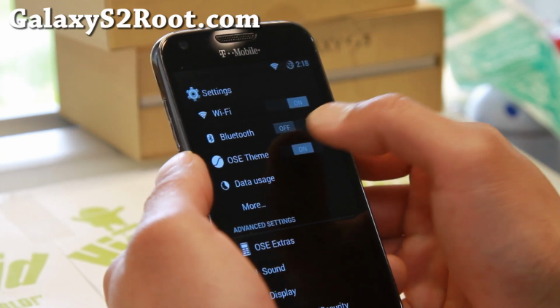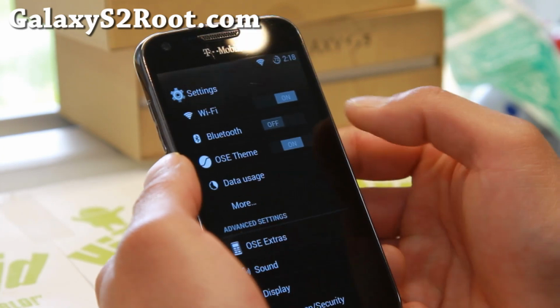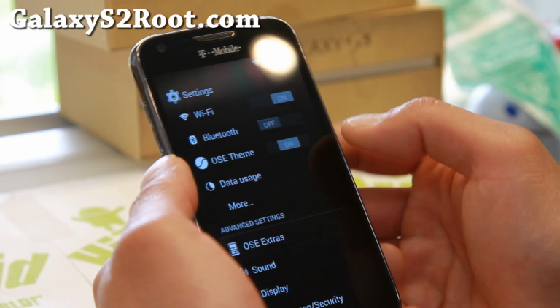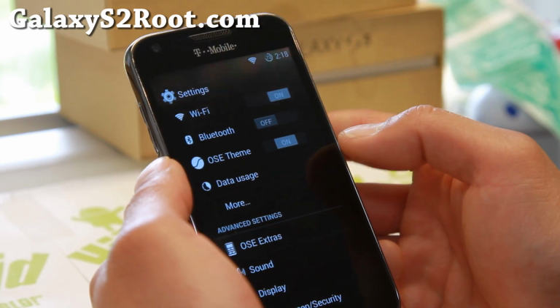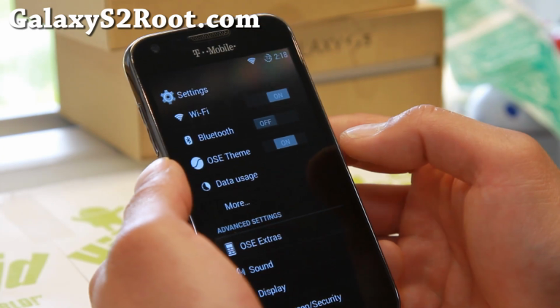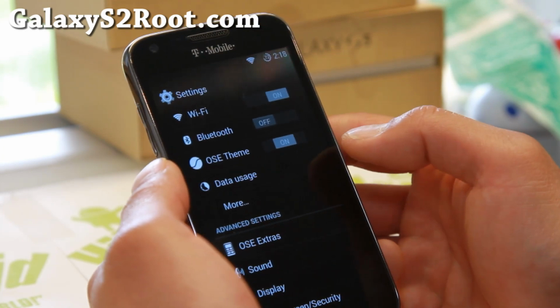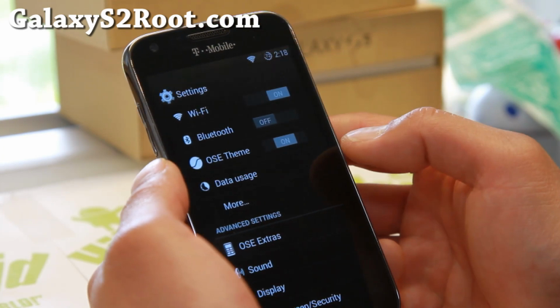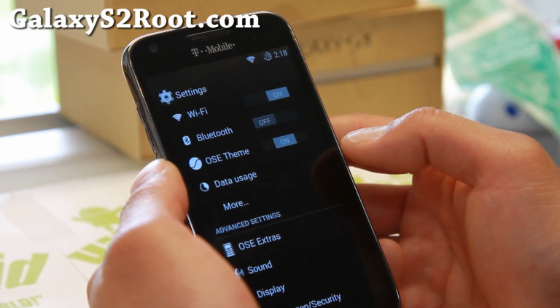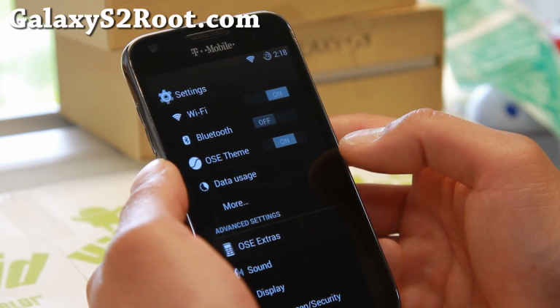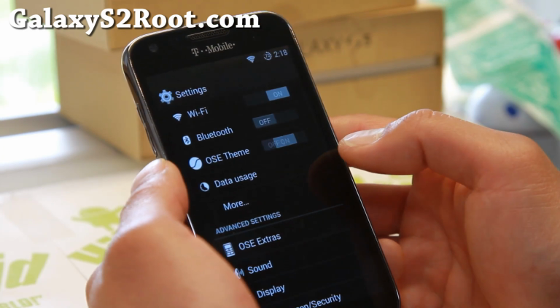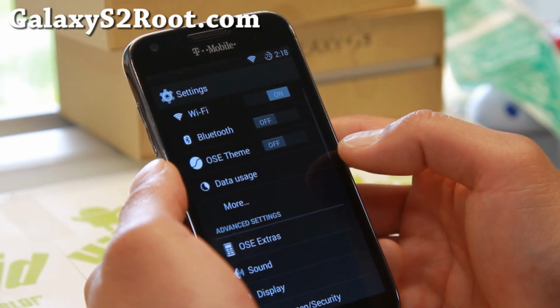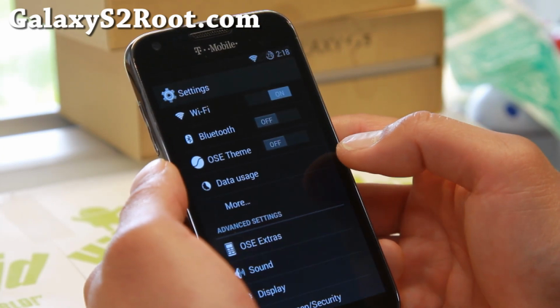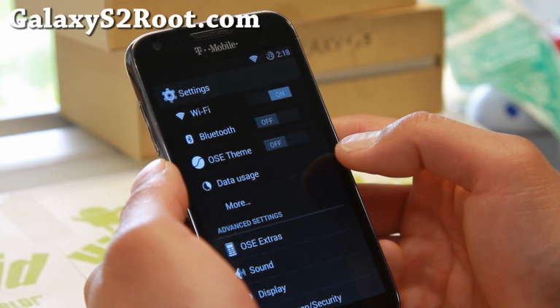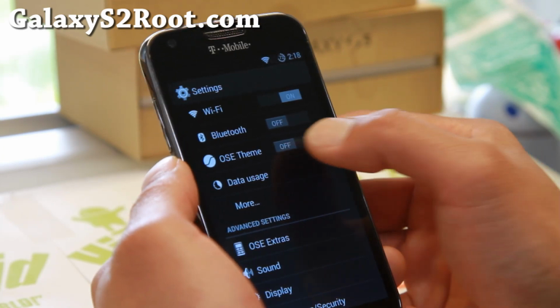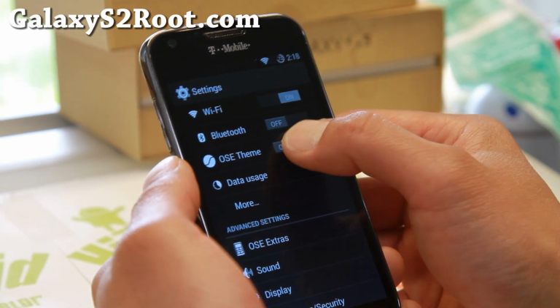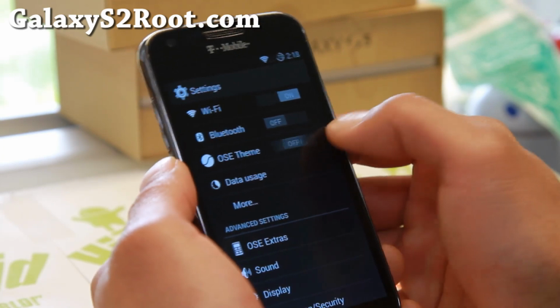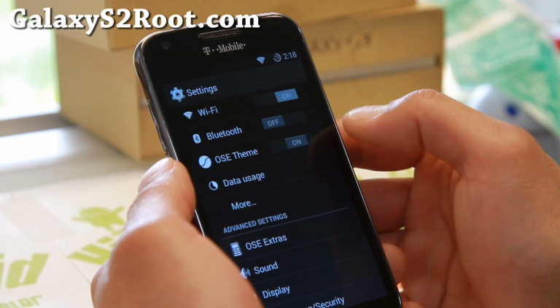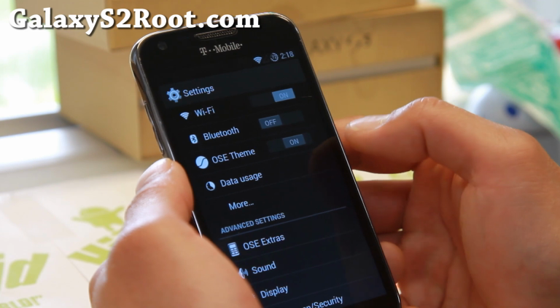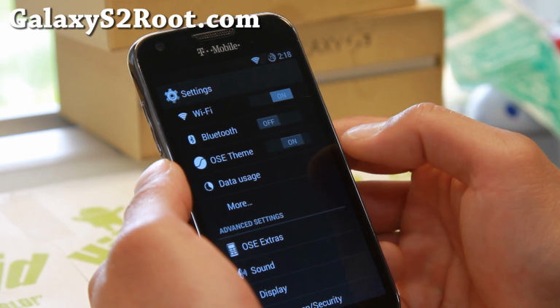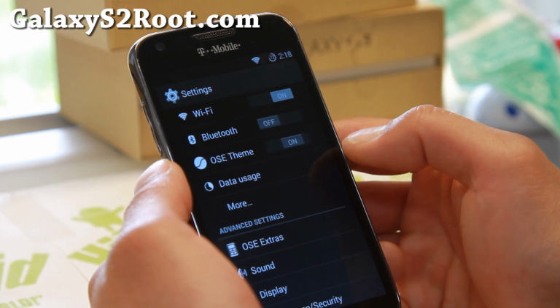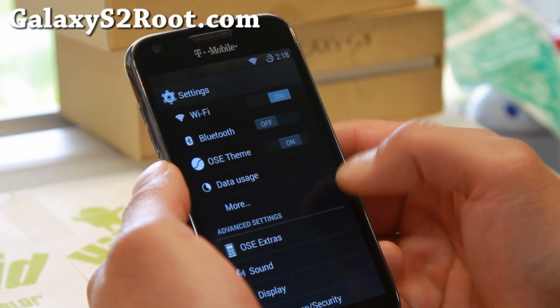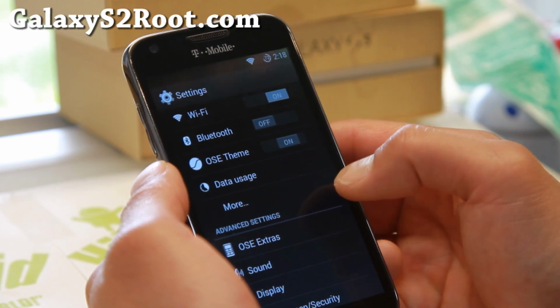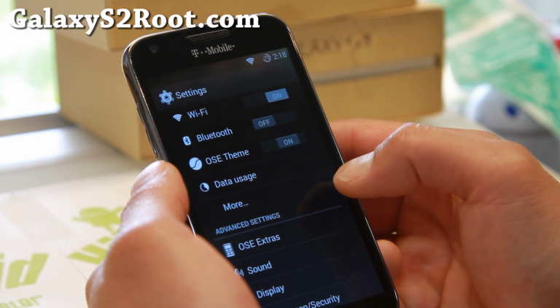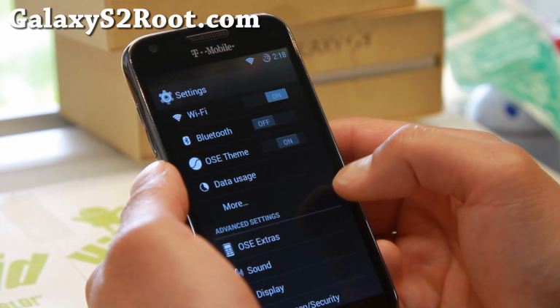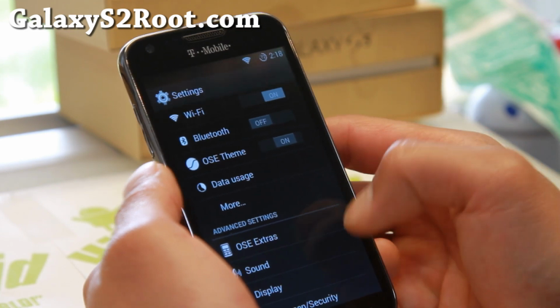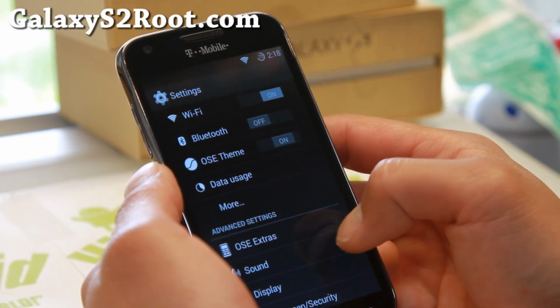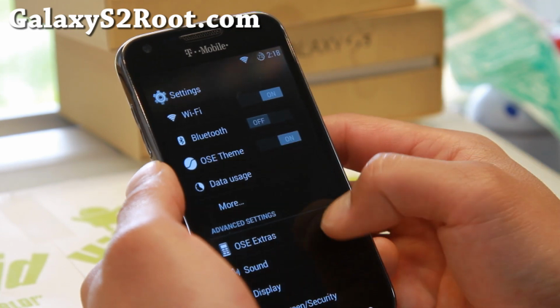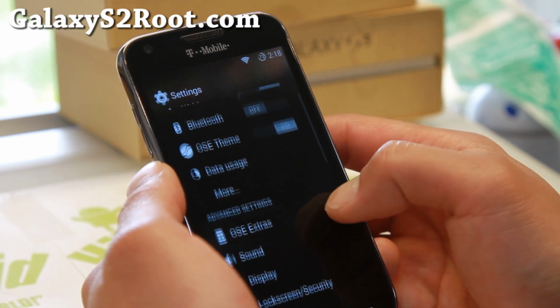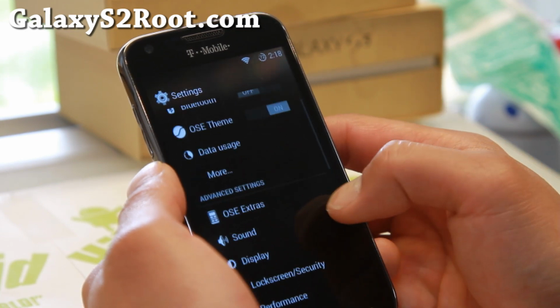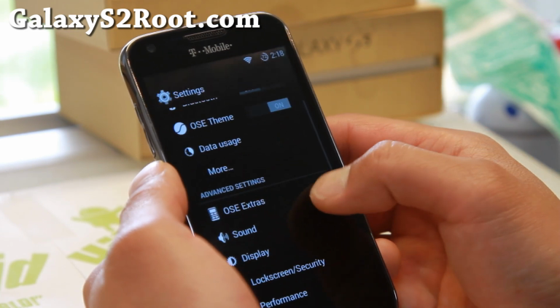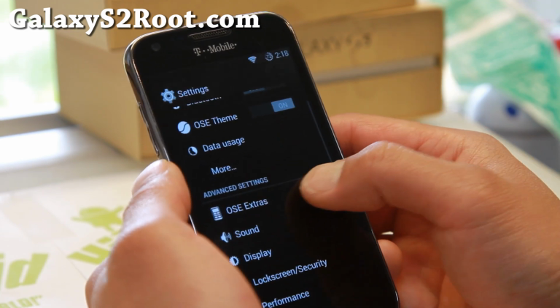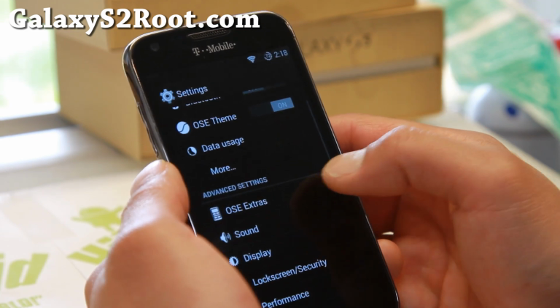This pretty much makes everything dark. That should save you some extra battery life.